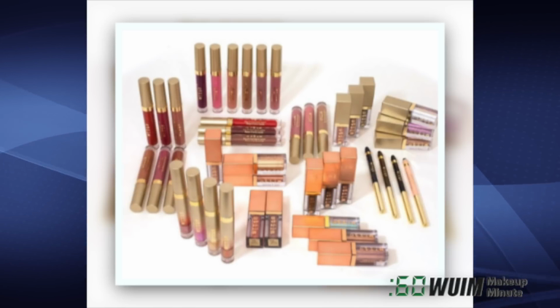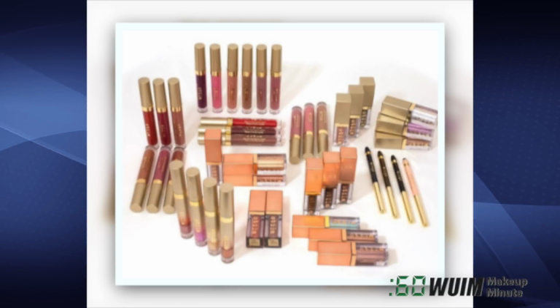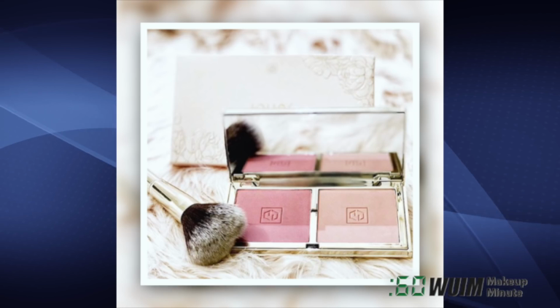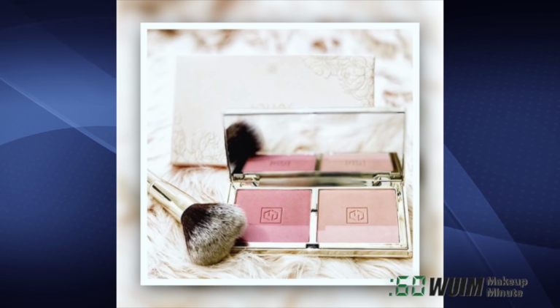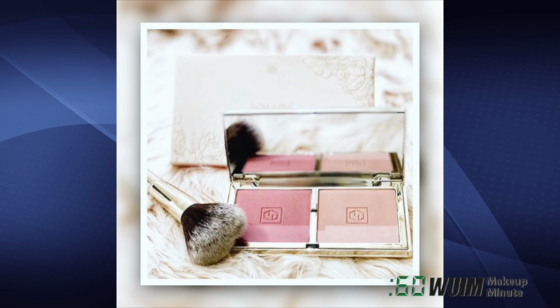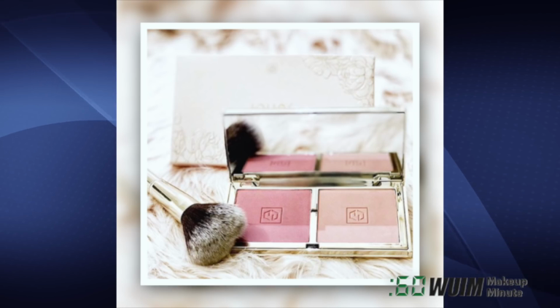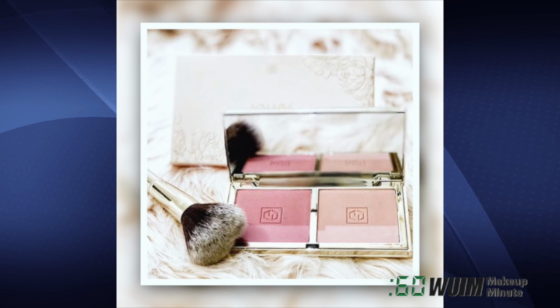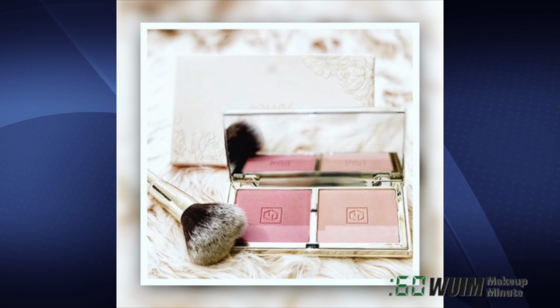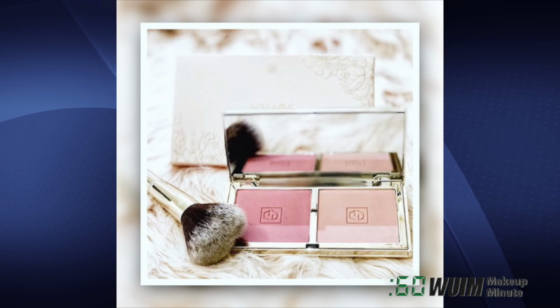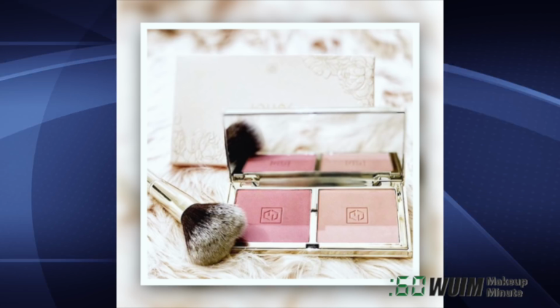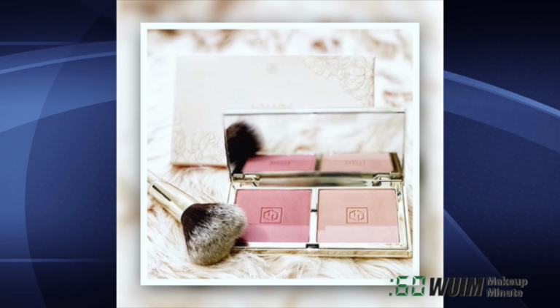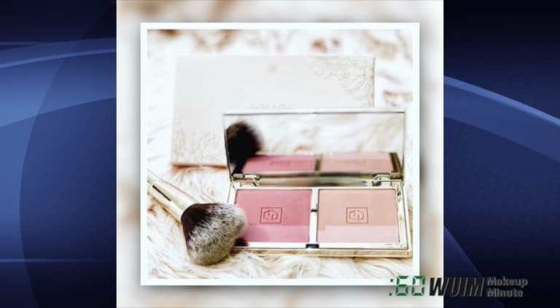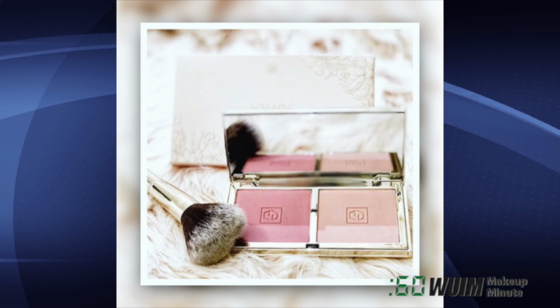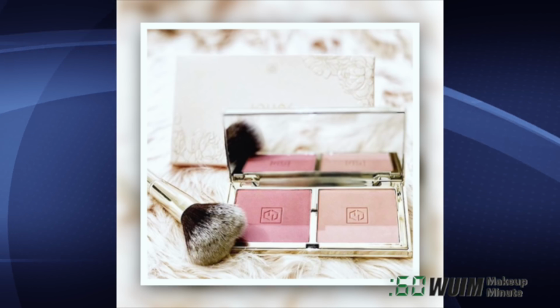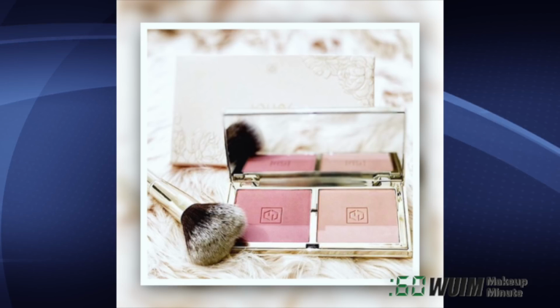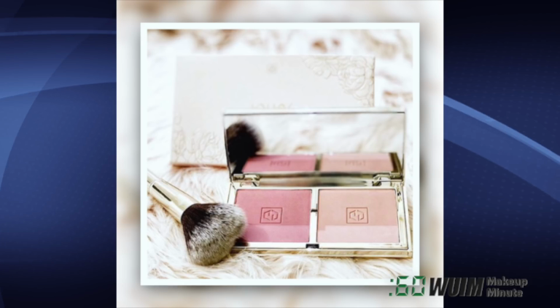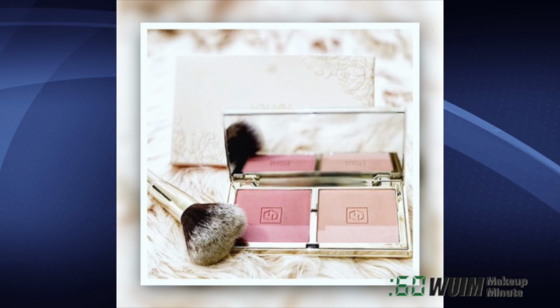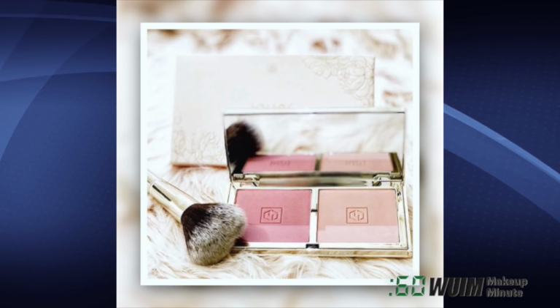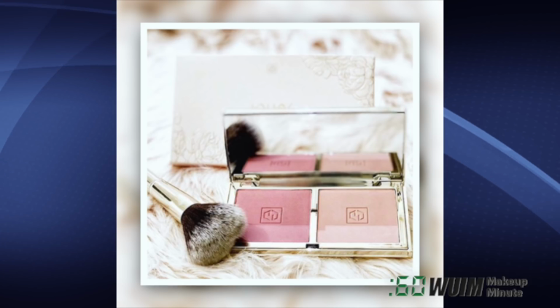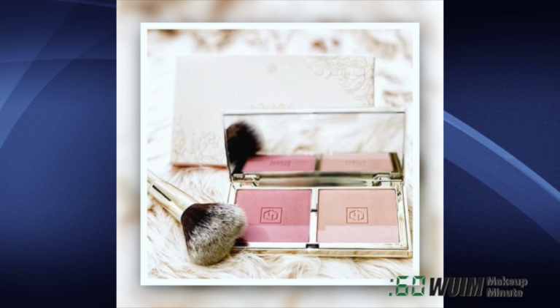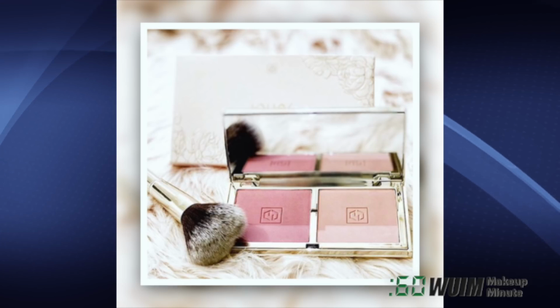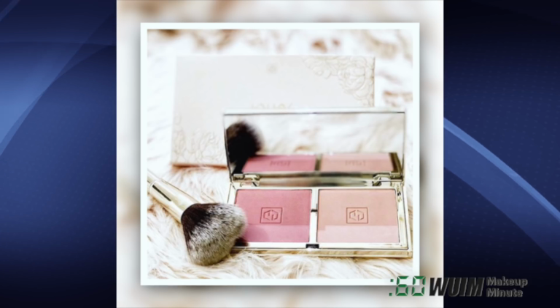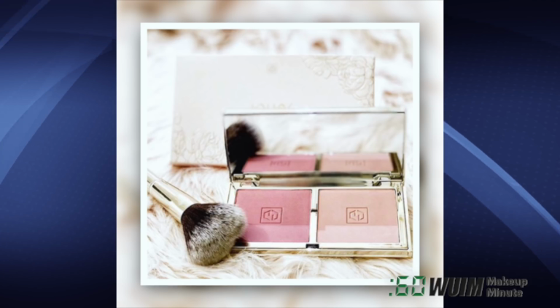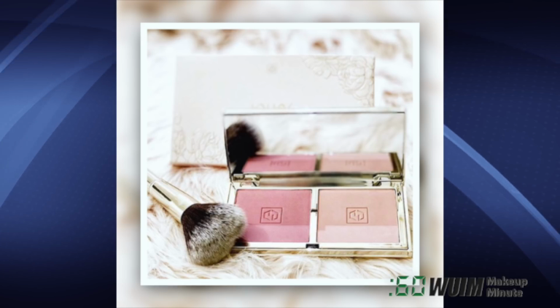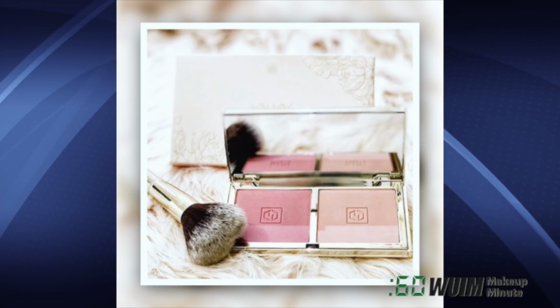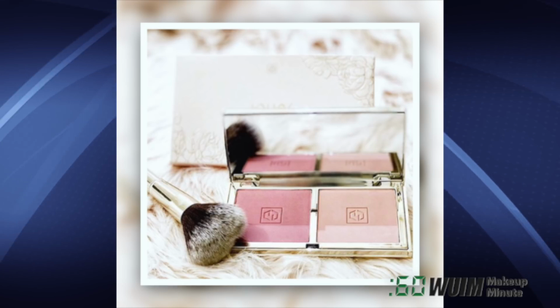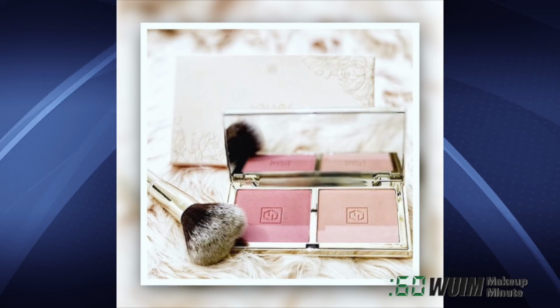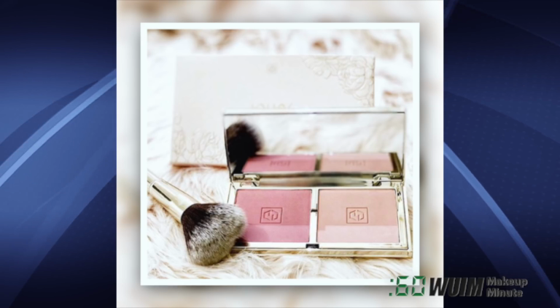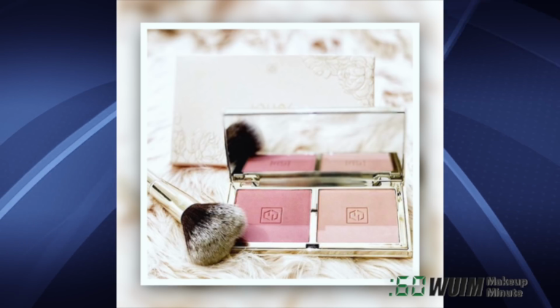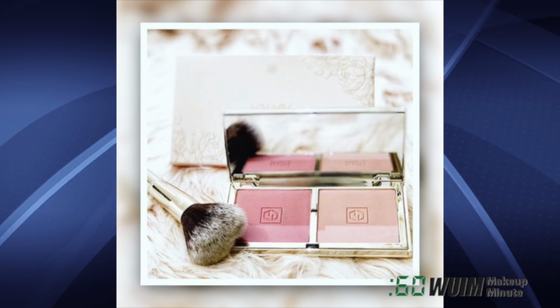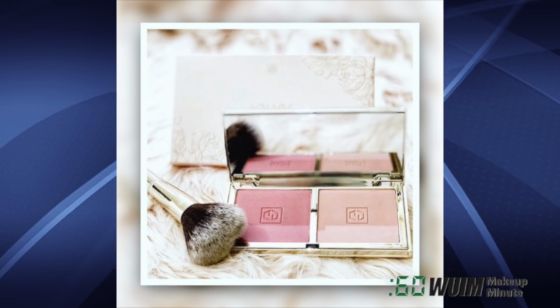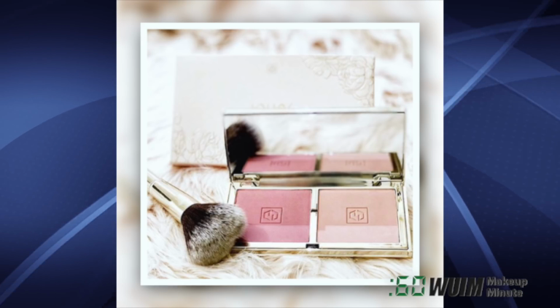If you can hold out until January 23rd, this Blush Bouquets Duo from Jouer can be in your hot little hands!